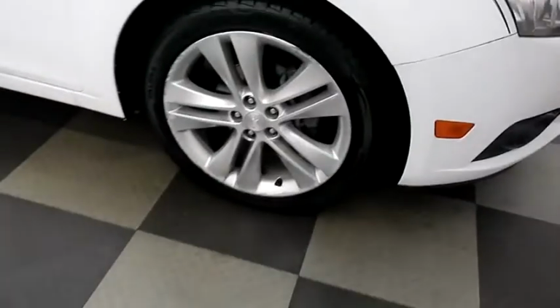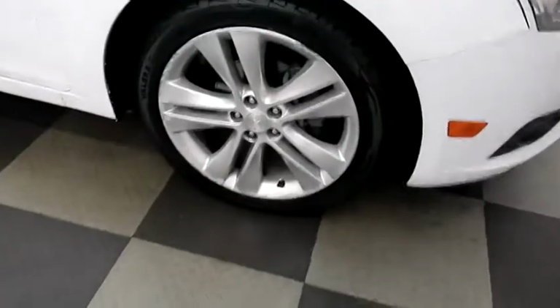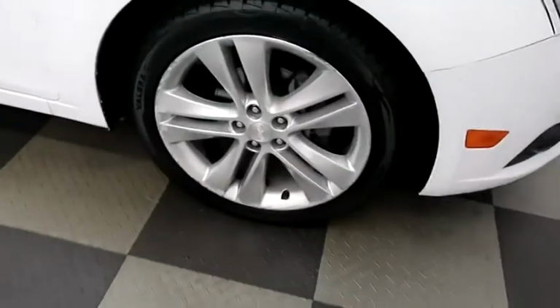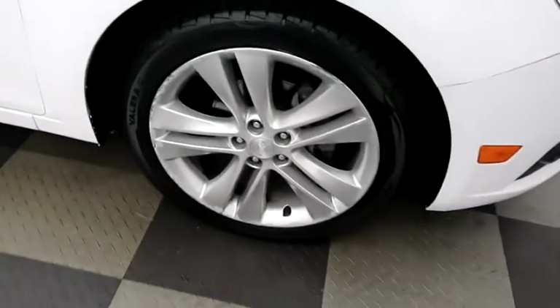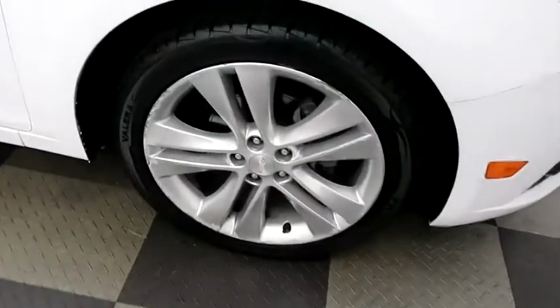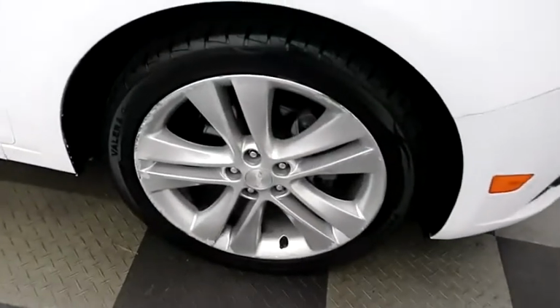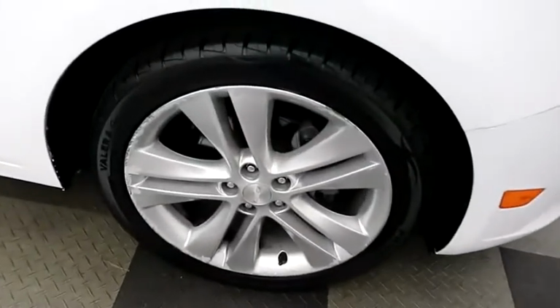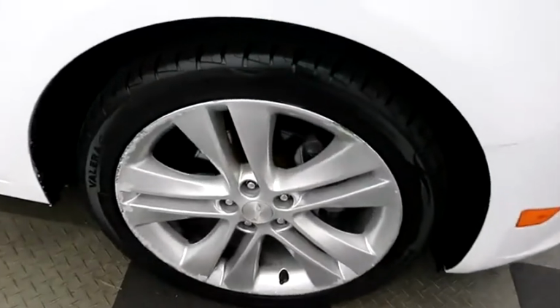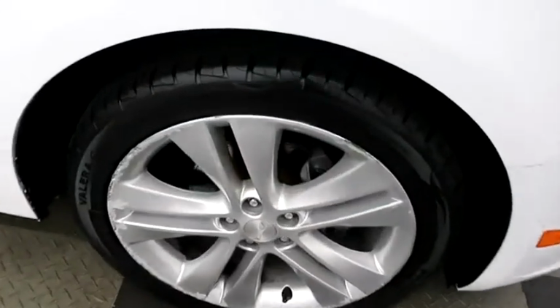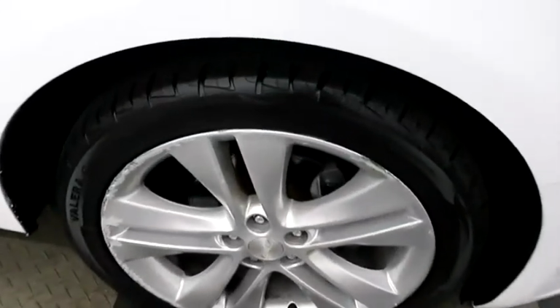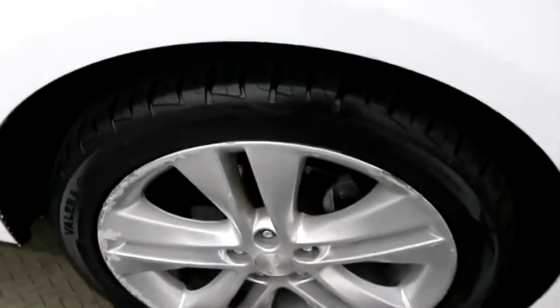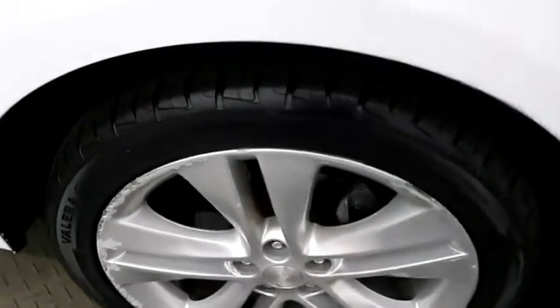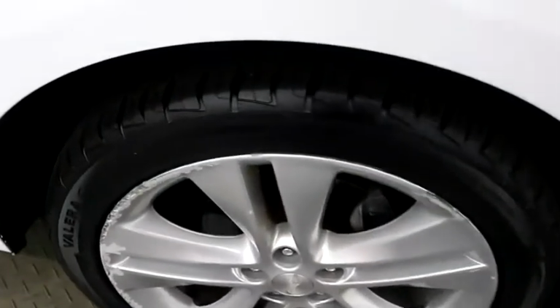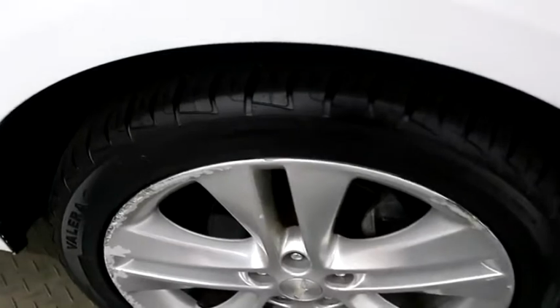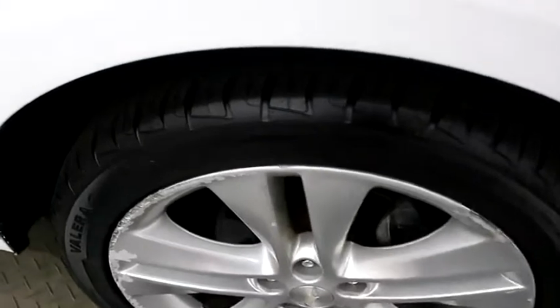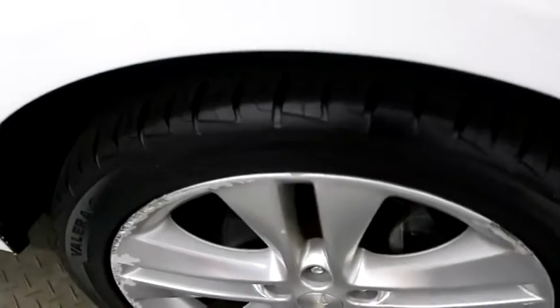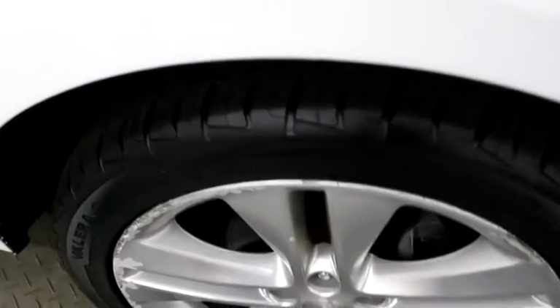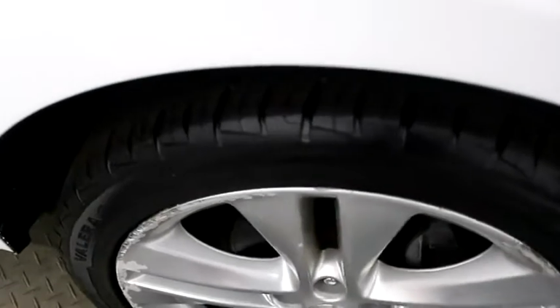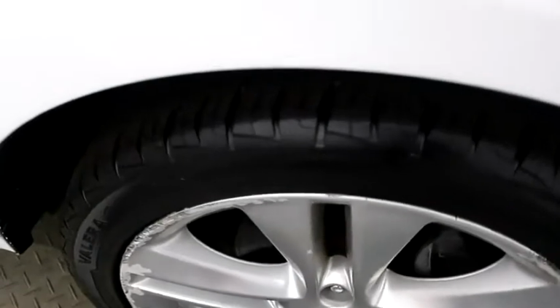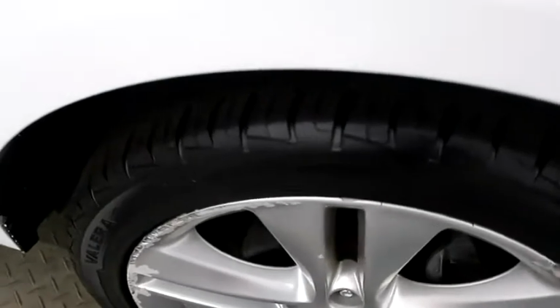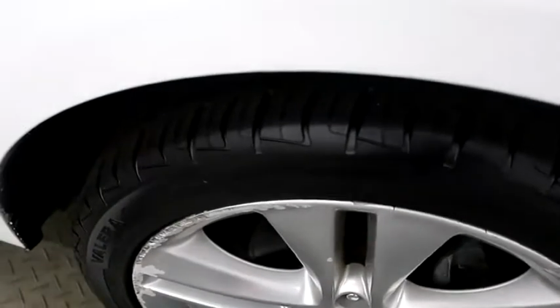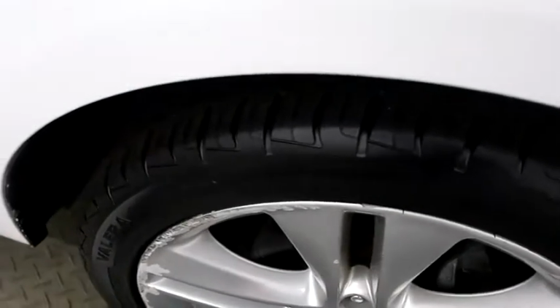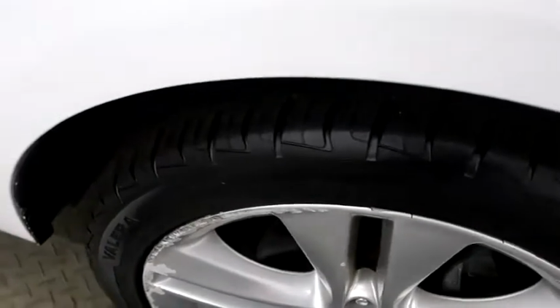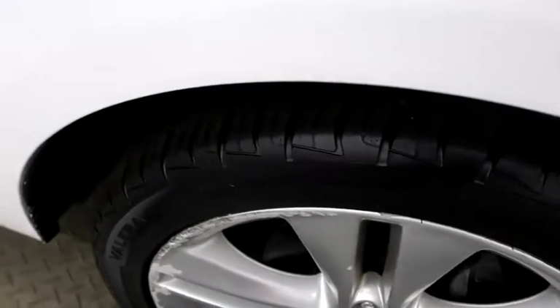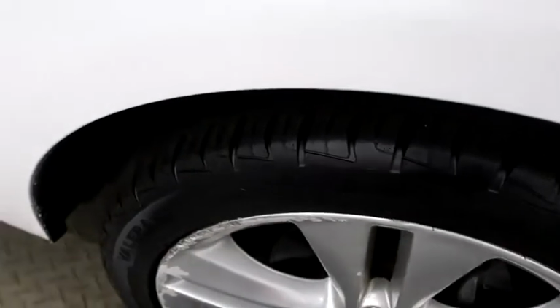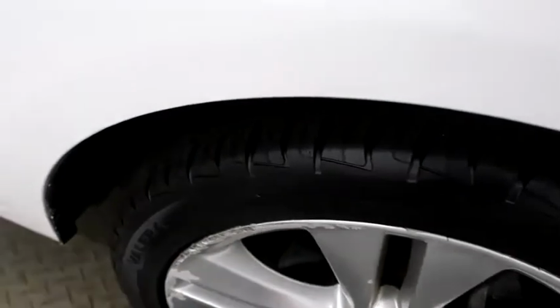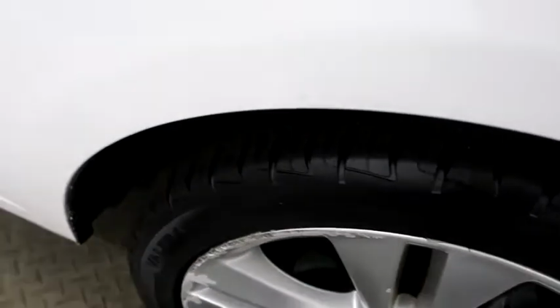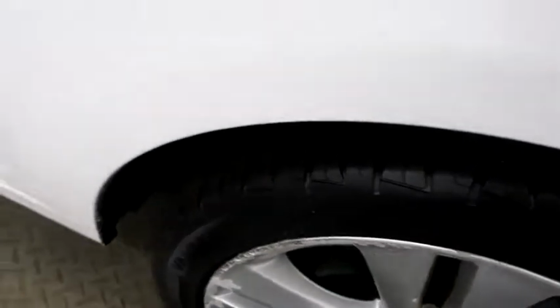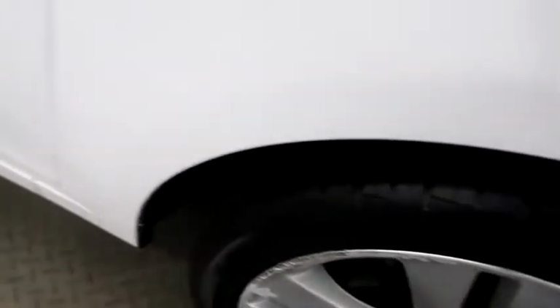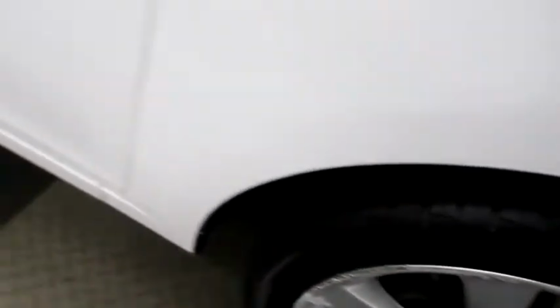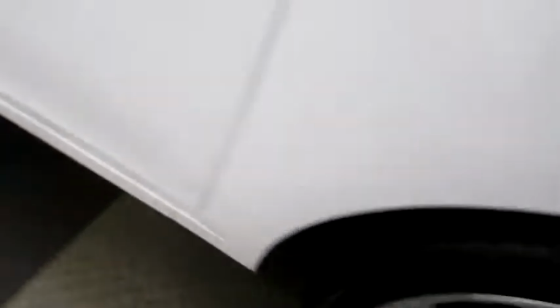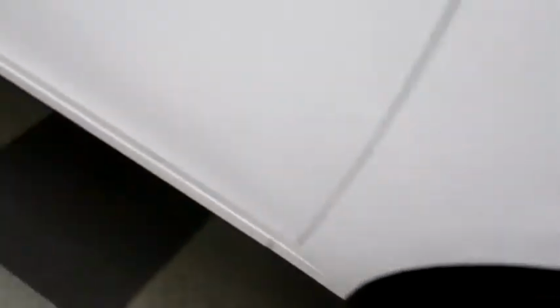You have alloy wheels. Looking at the tread on the tires.